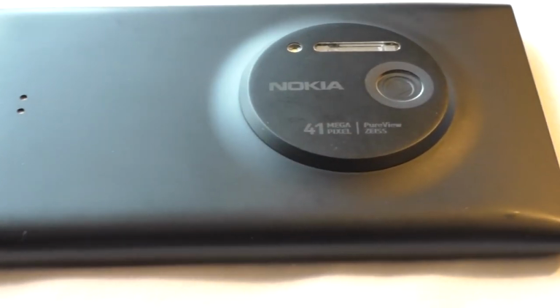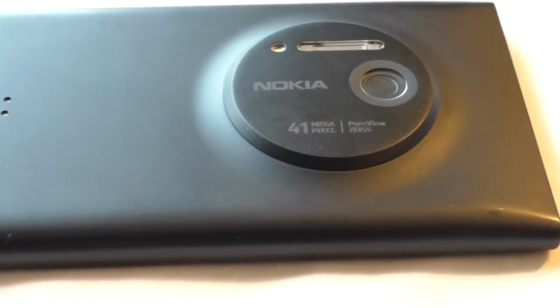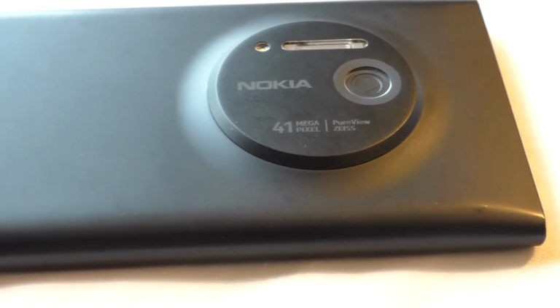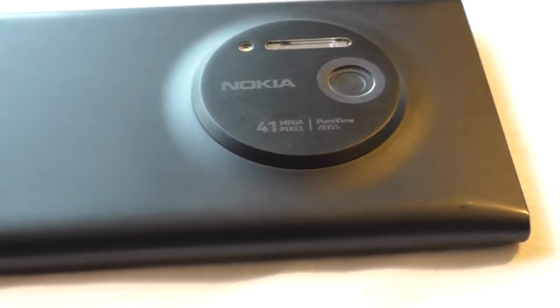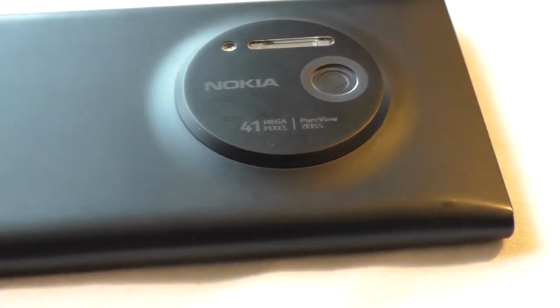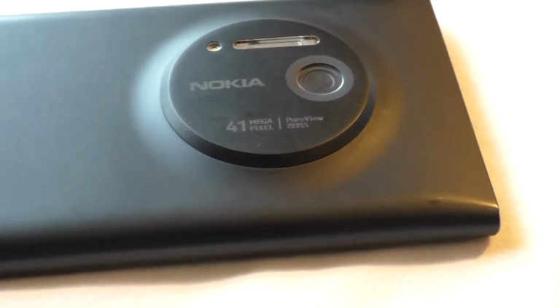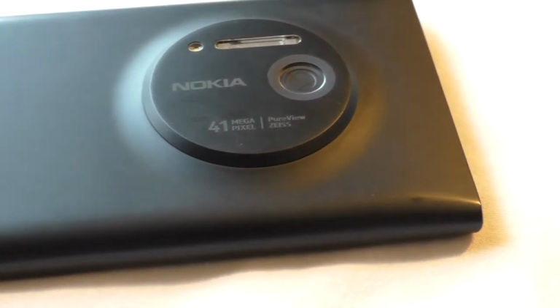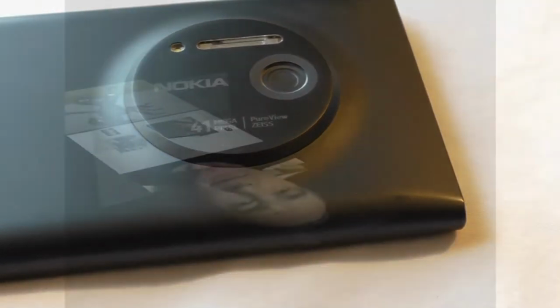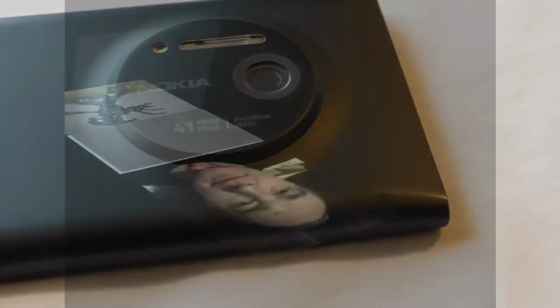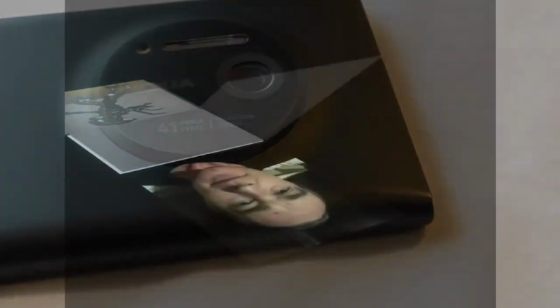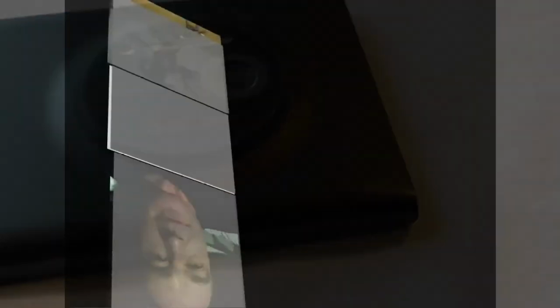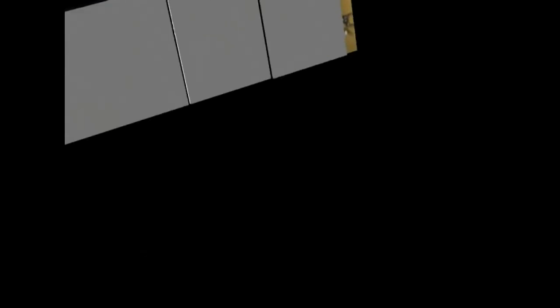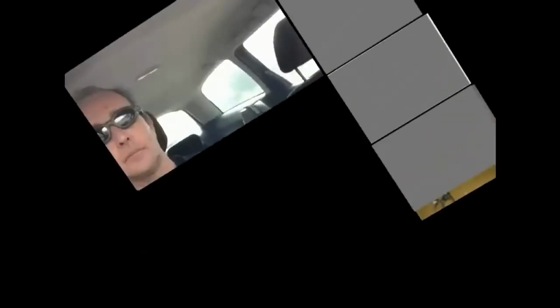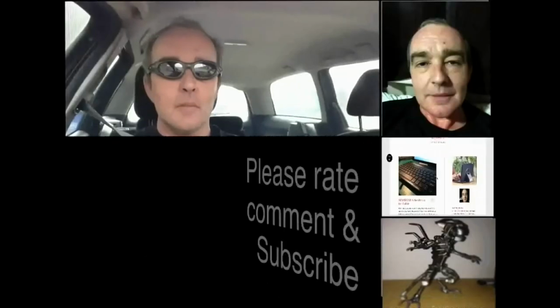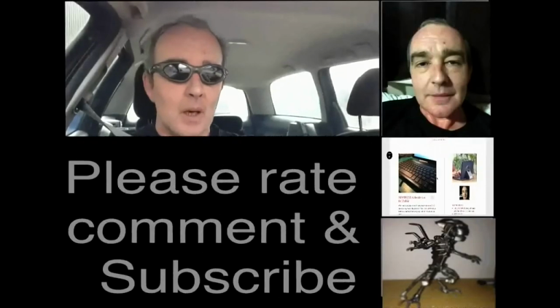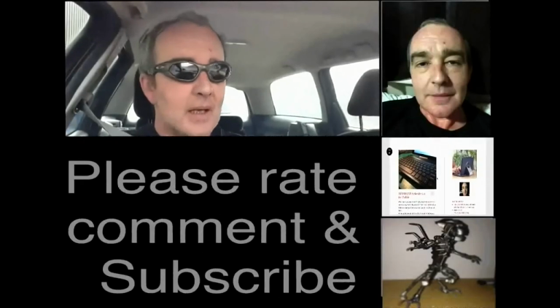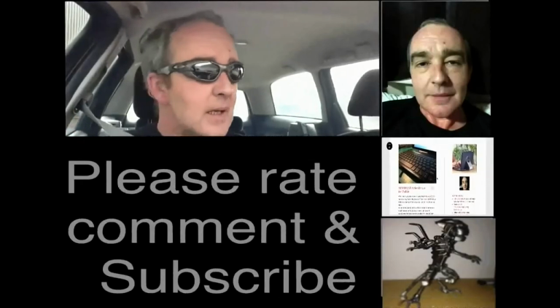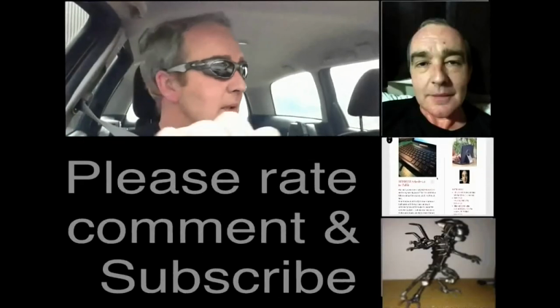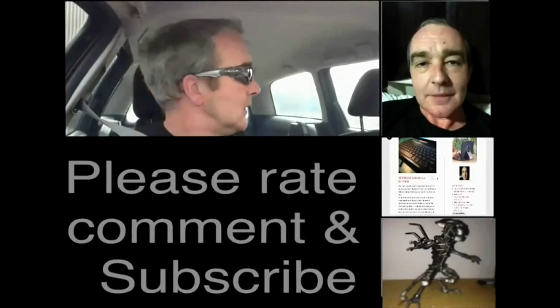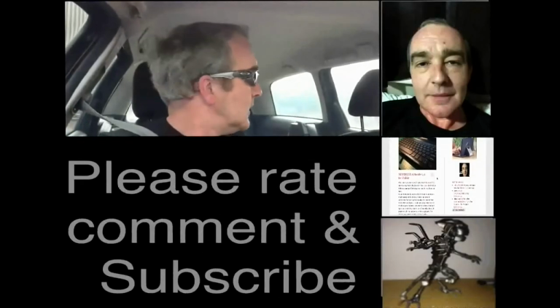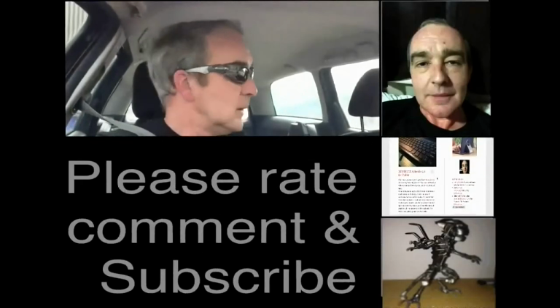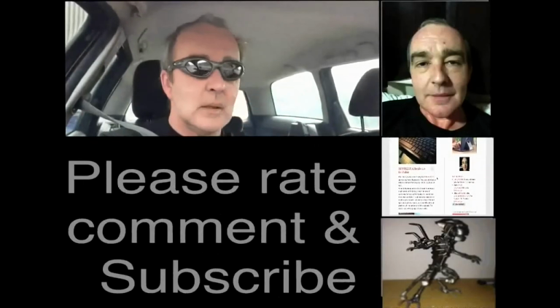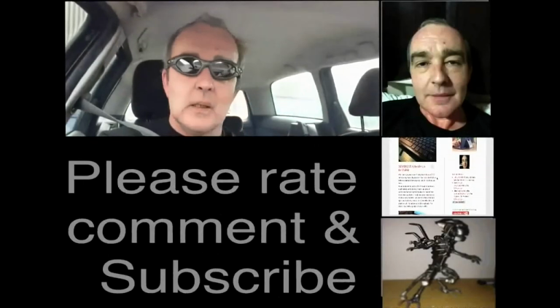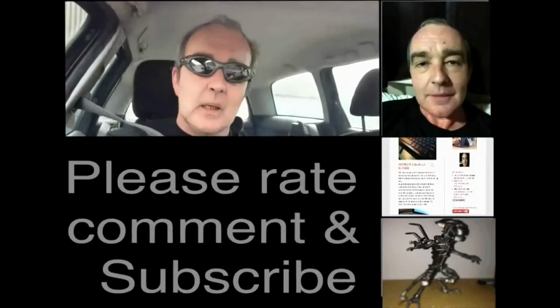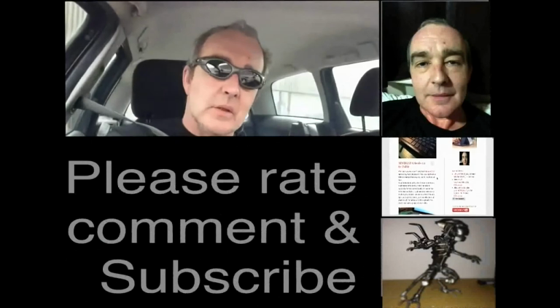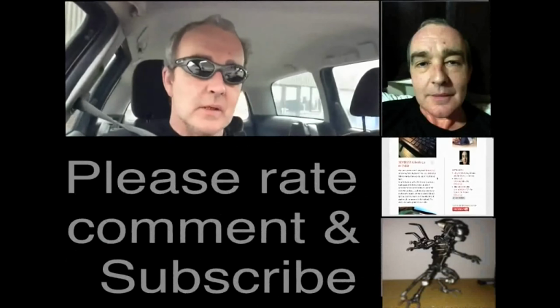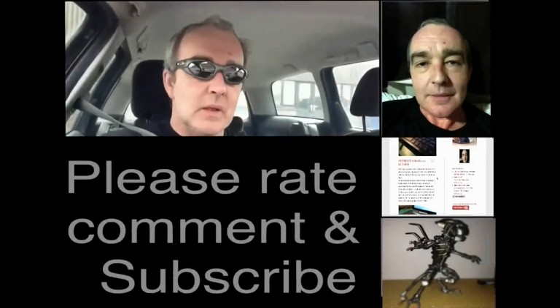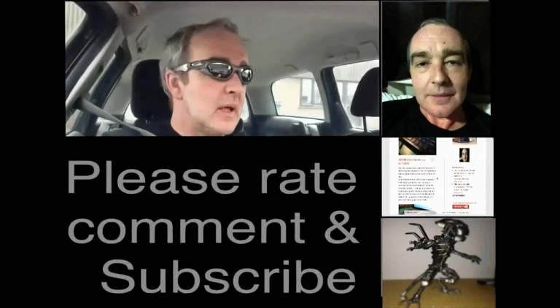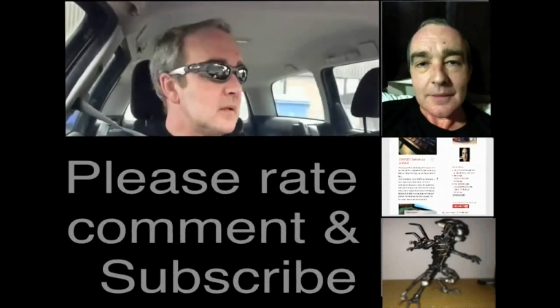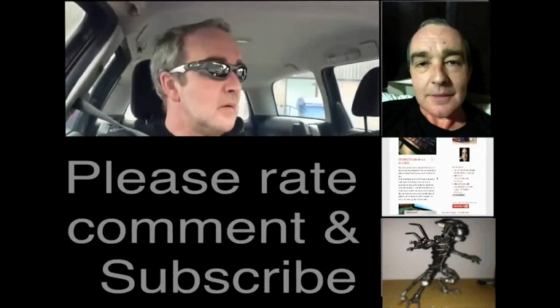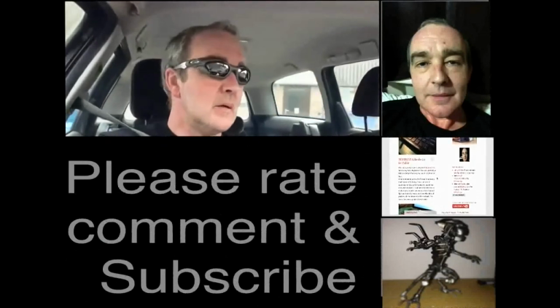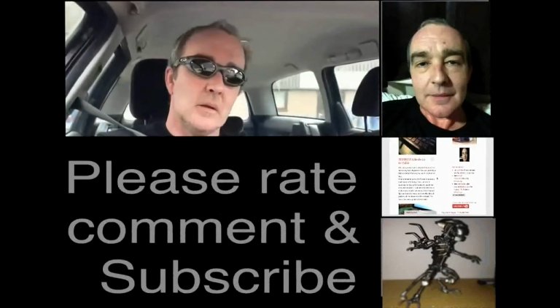So there you go guys, I will catch up with you again in the next video. Cheers, see you guys.